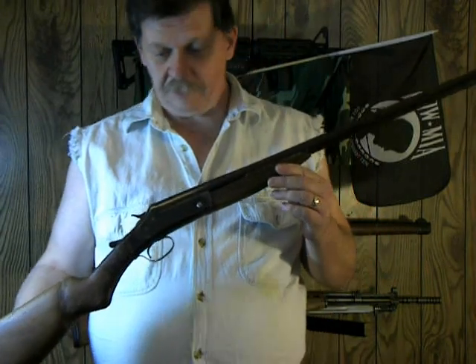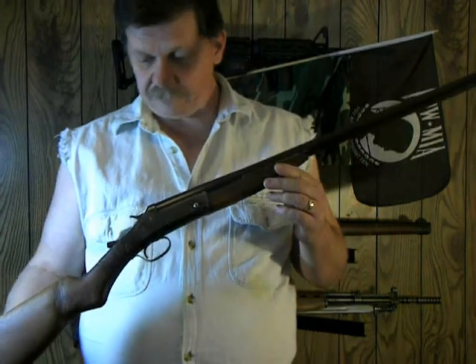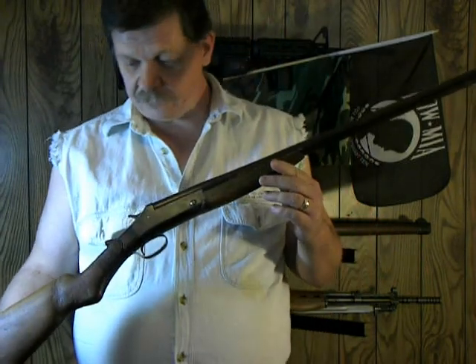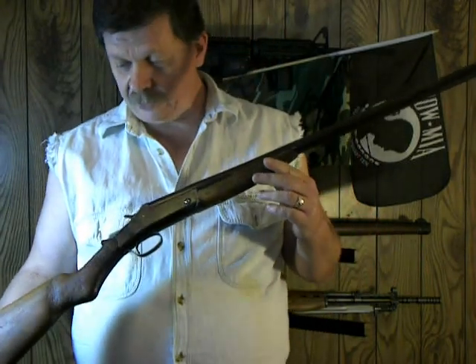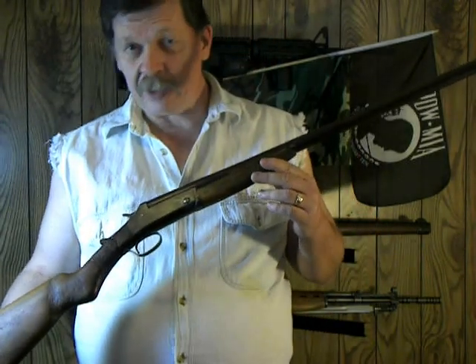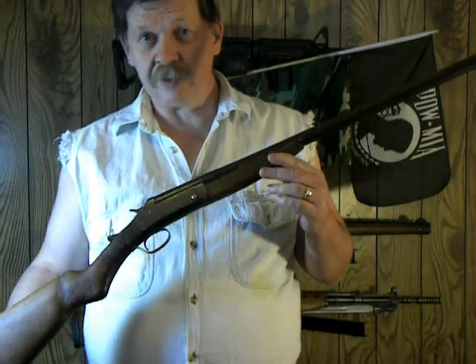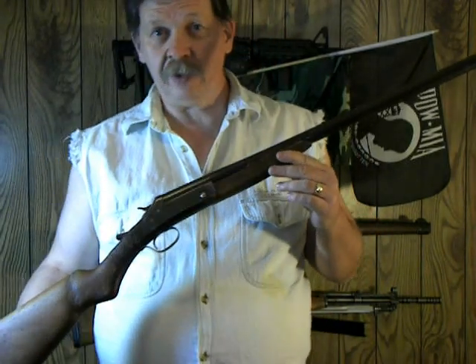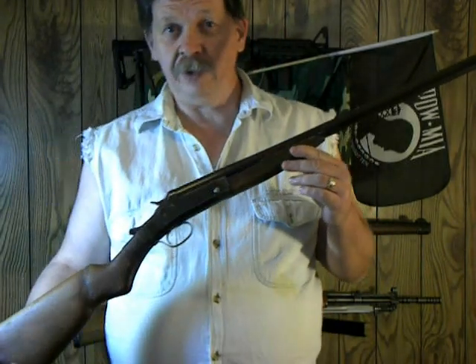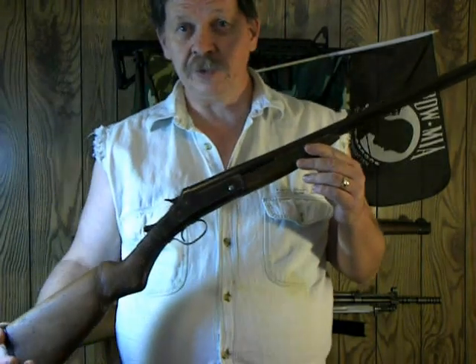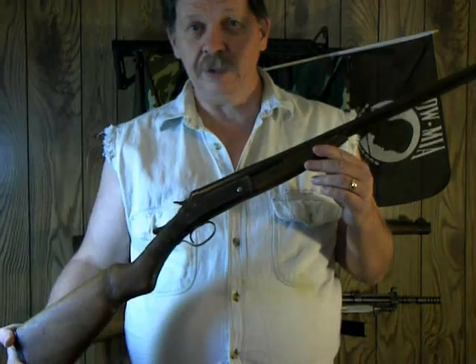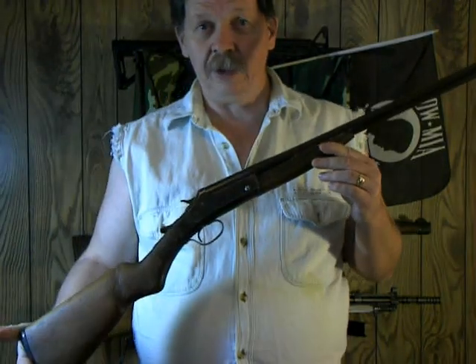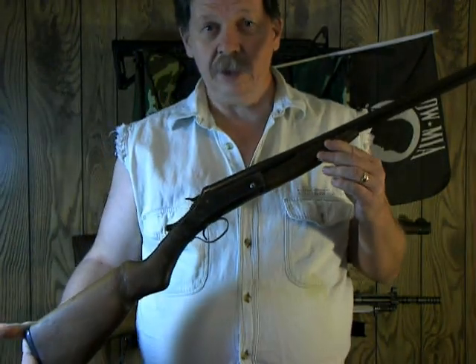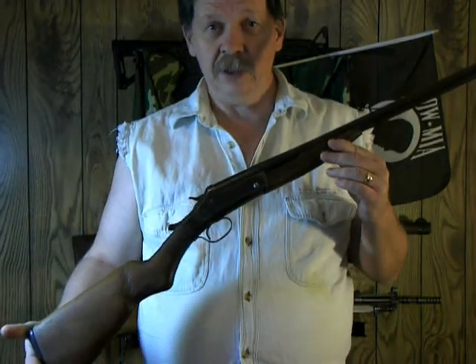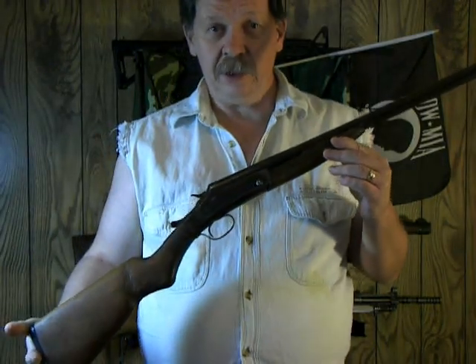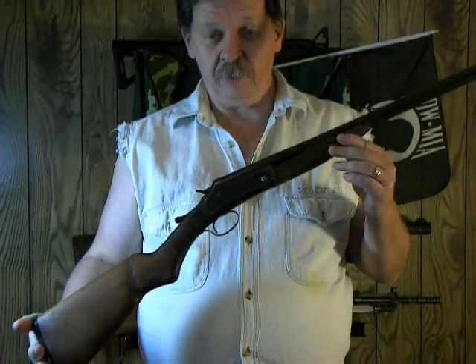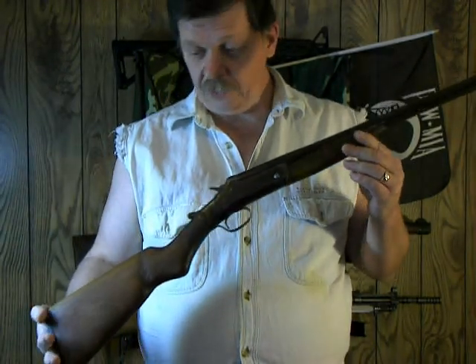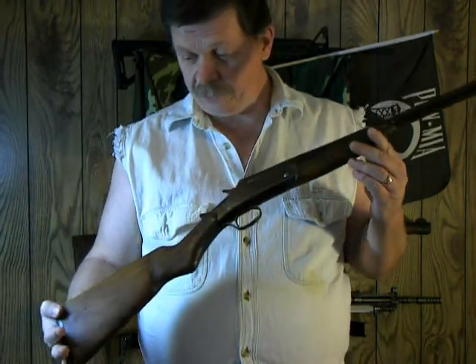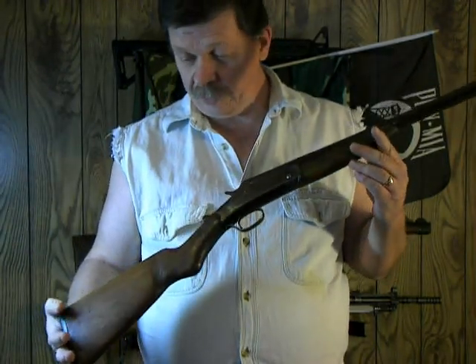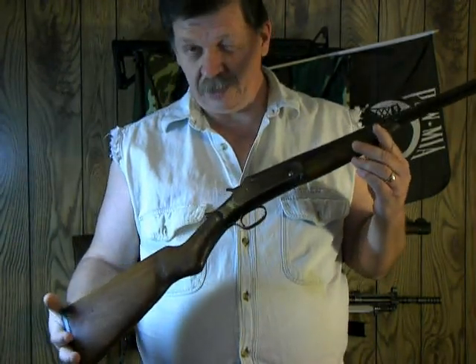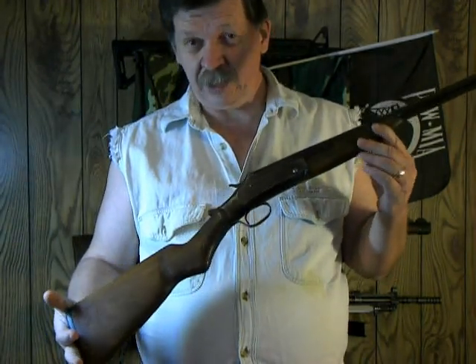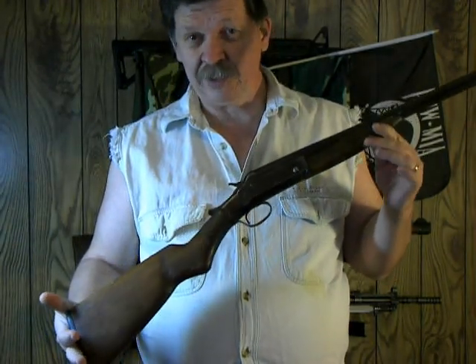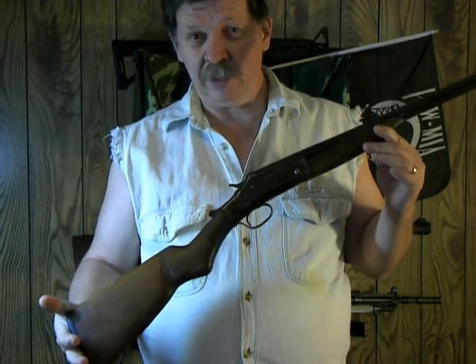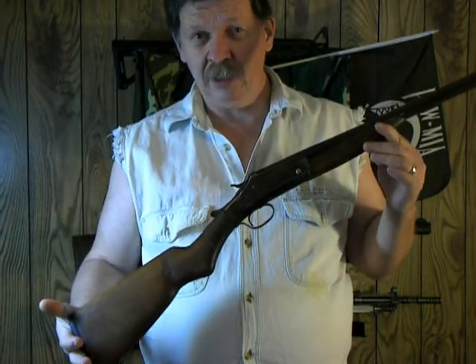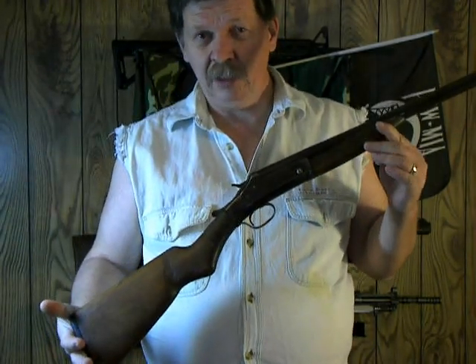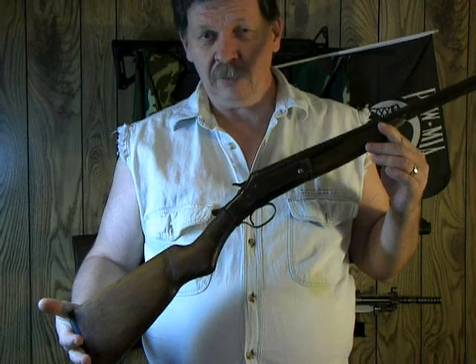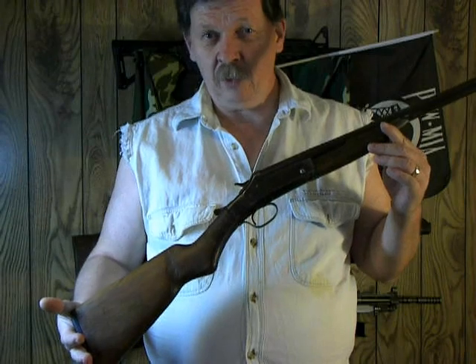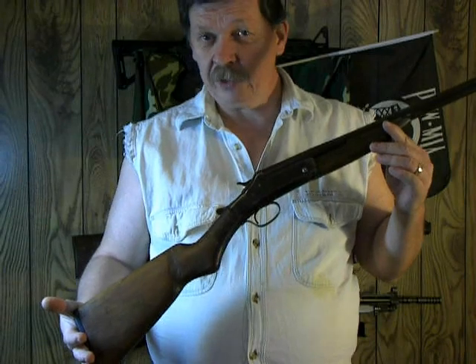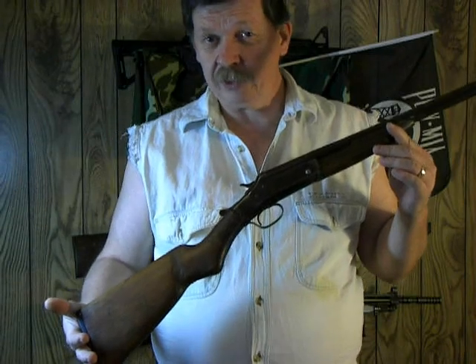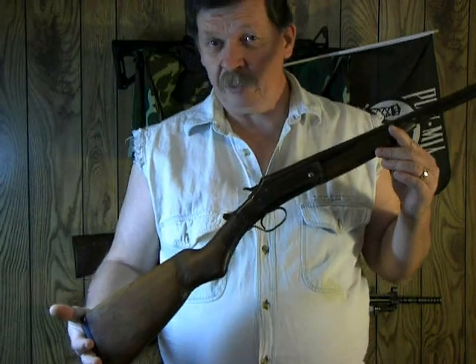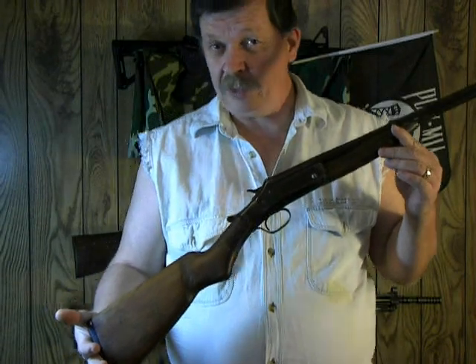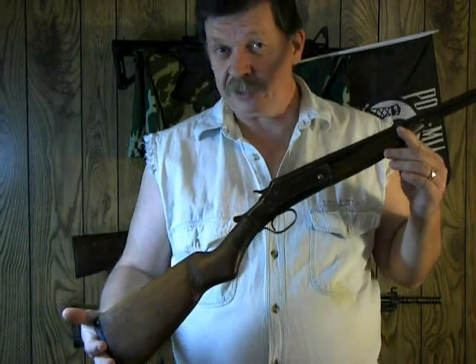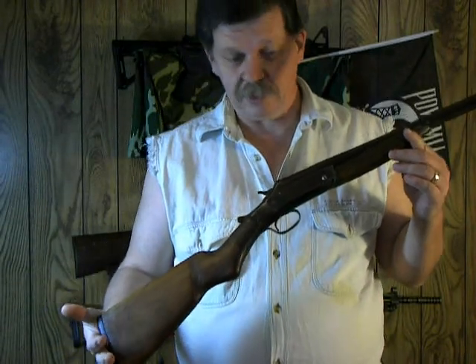I'll show that in some other videos here down the road, probably within the next week or so, maybe less.